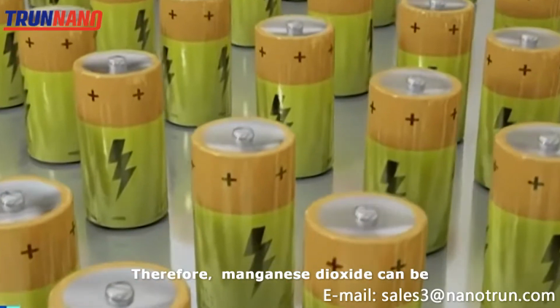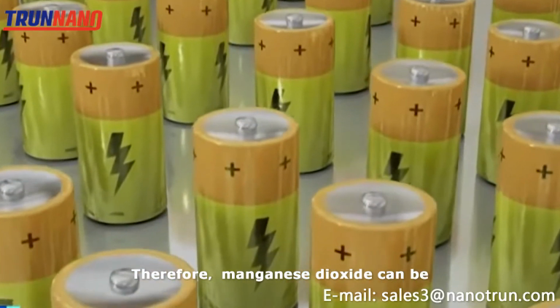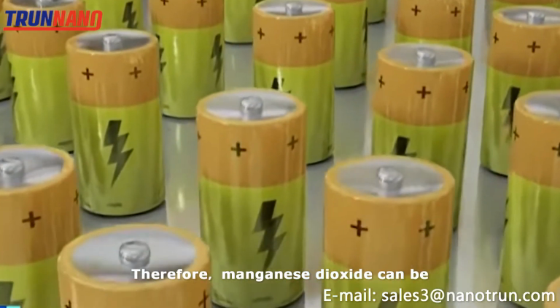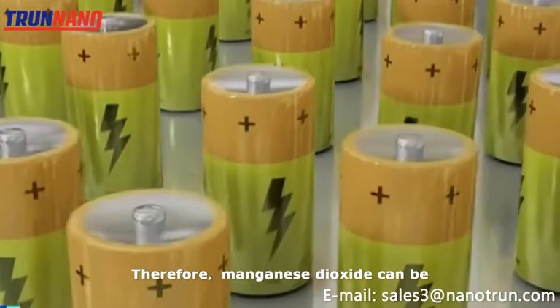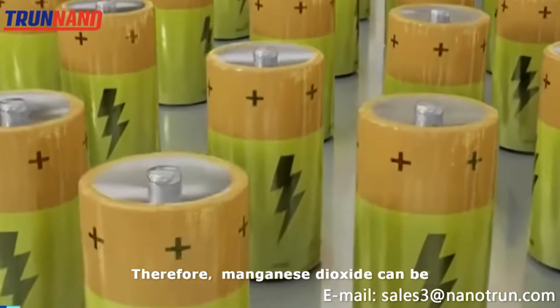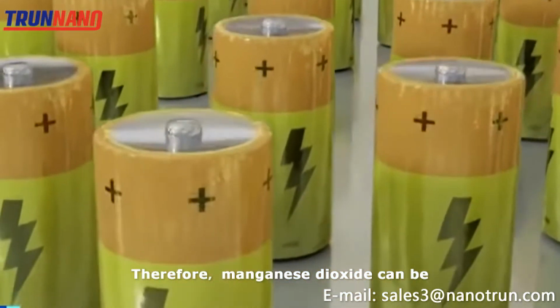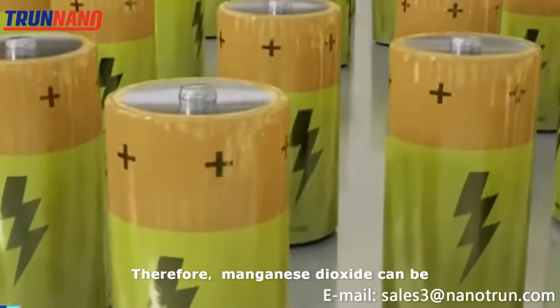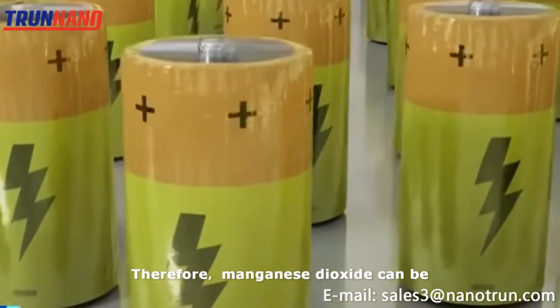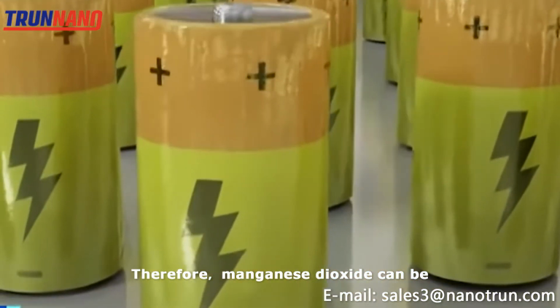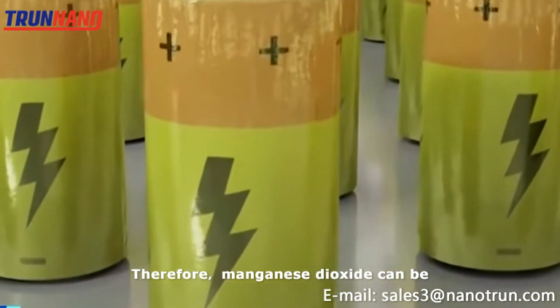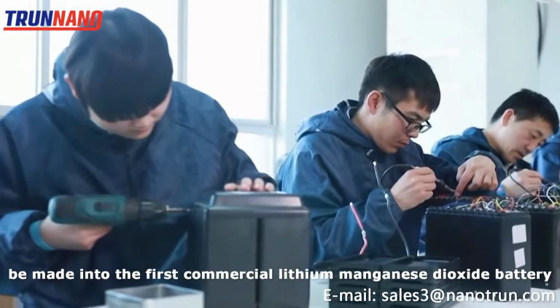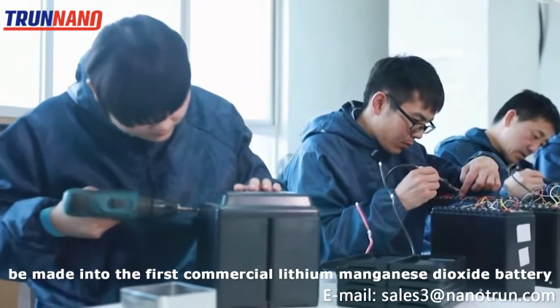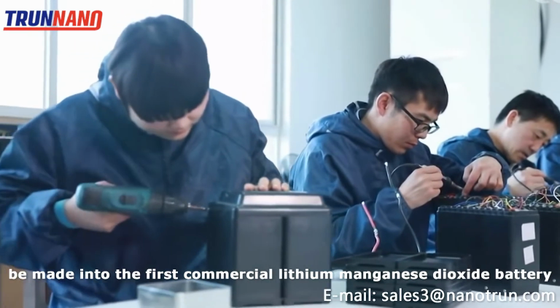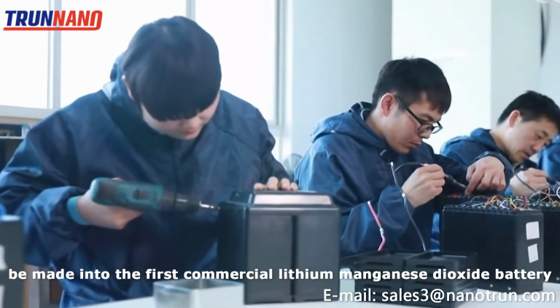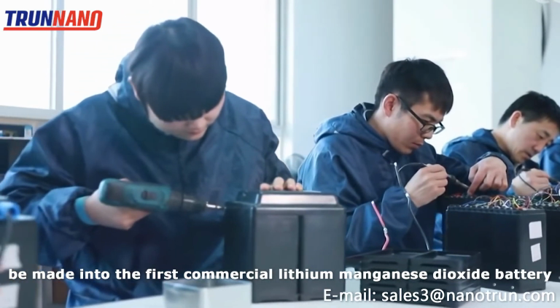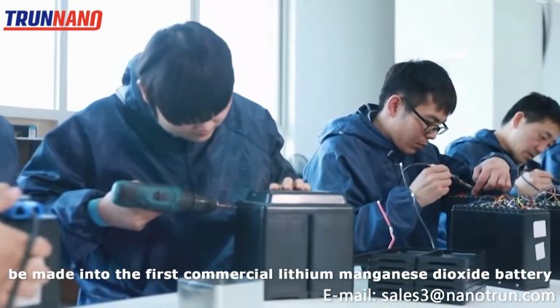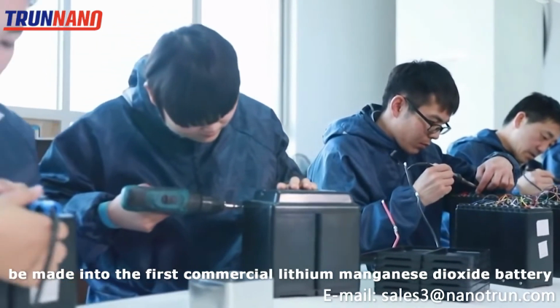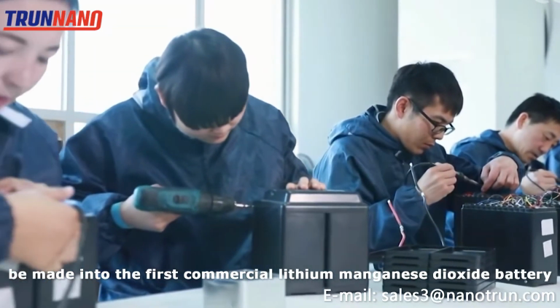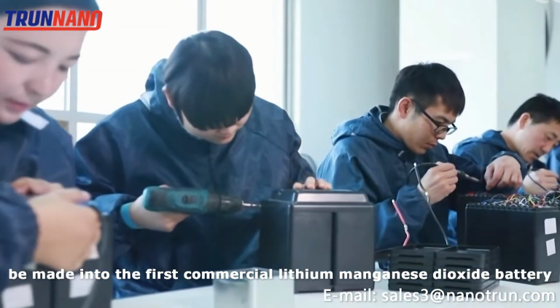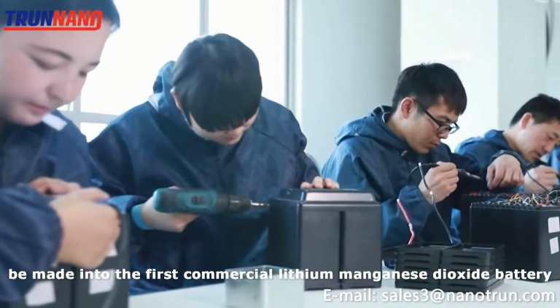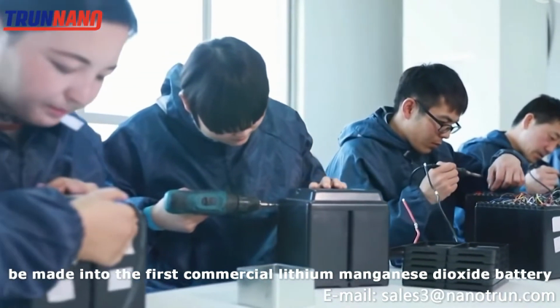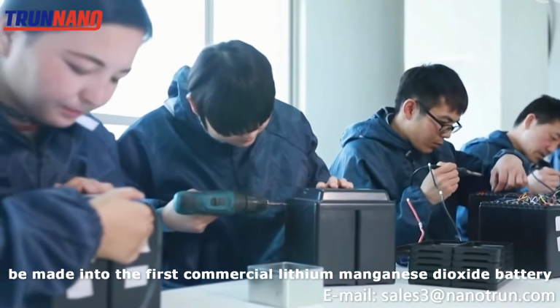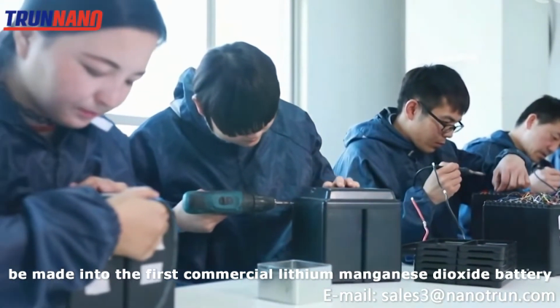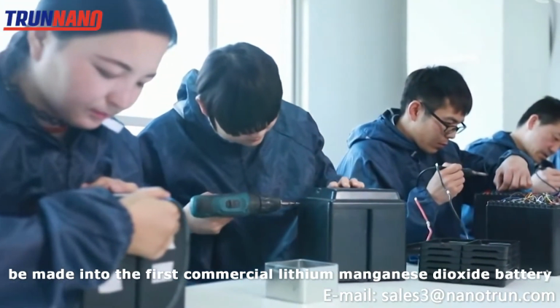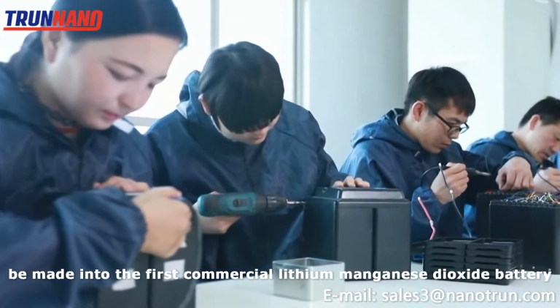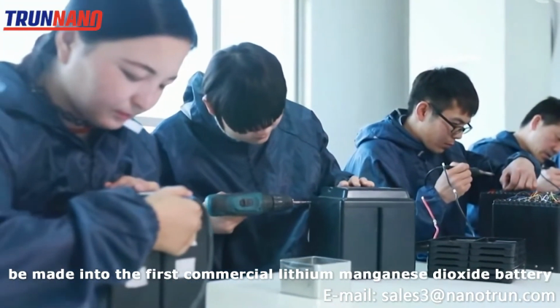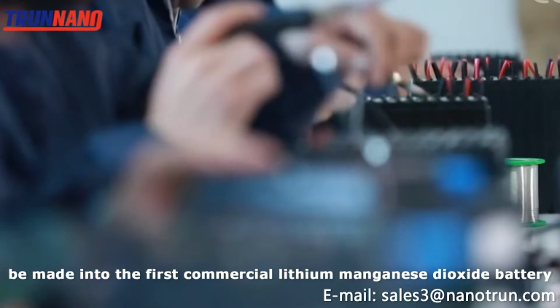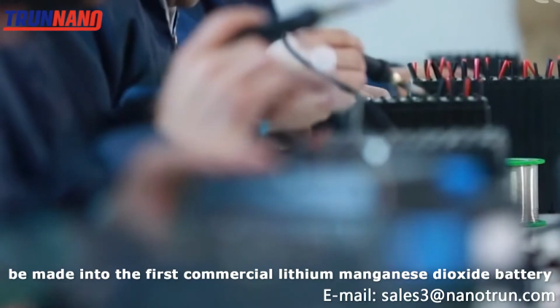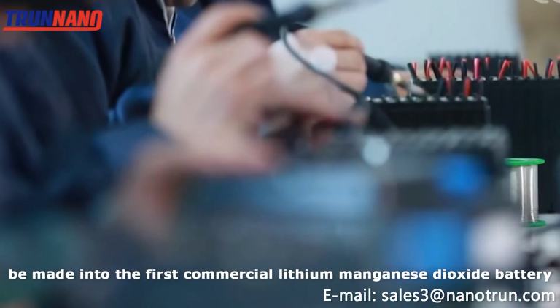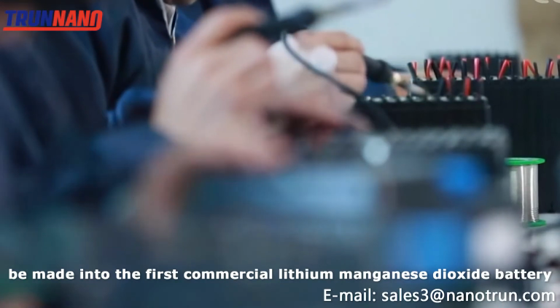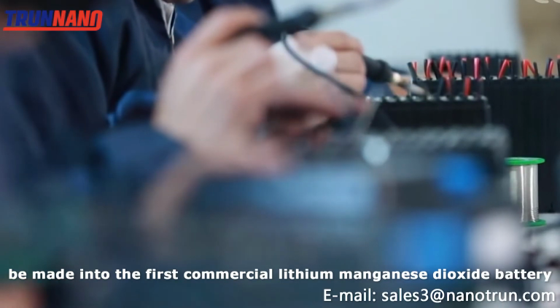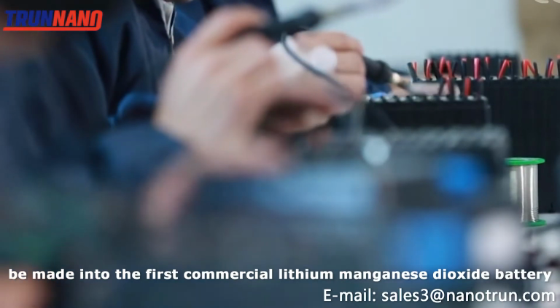Therefore, manganese dioxide can be made into the first commercial lithium manganese dioxide battery.